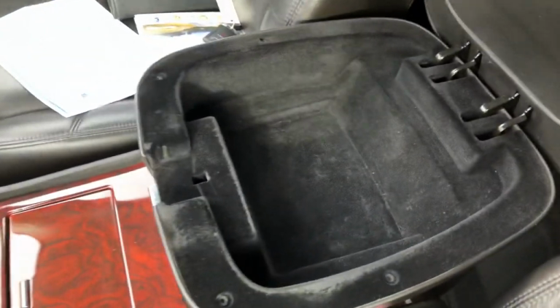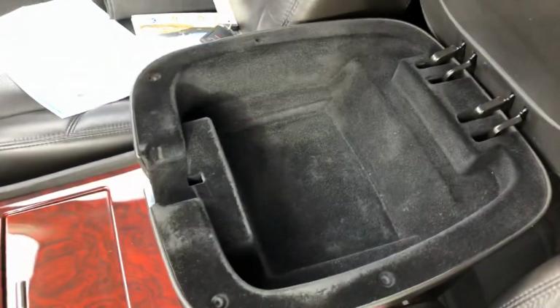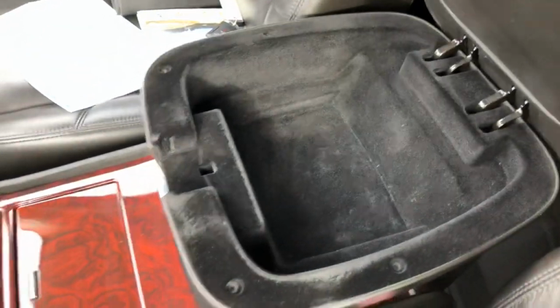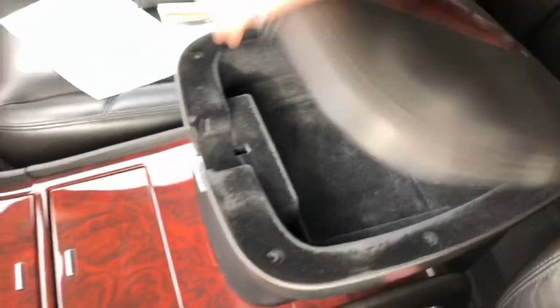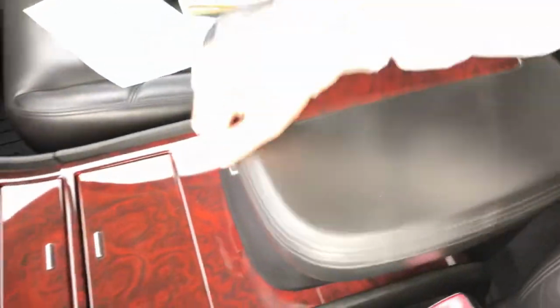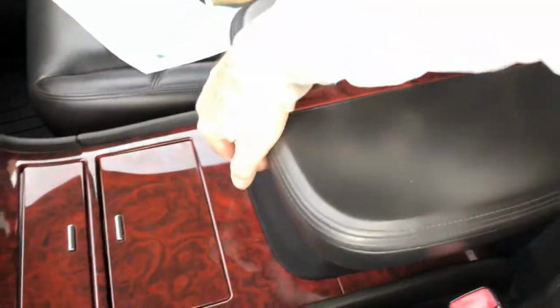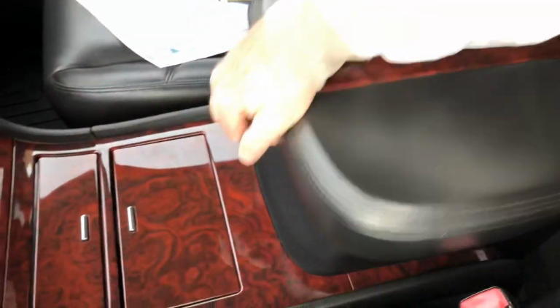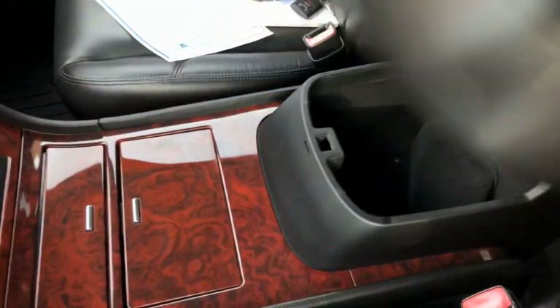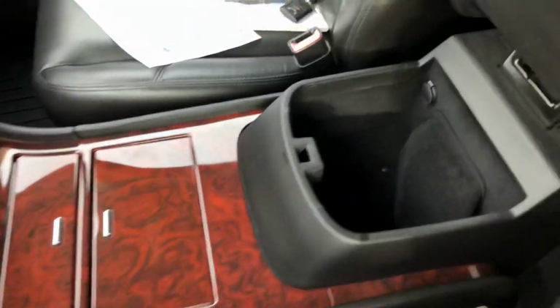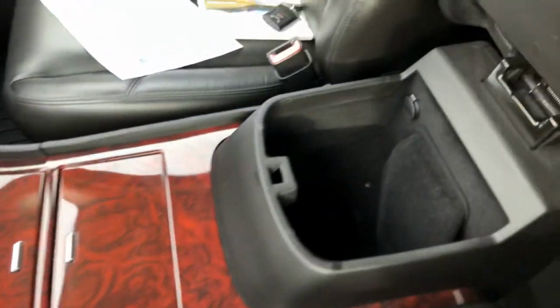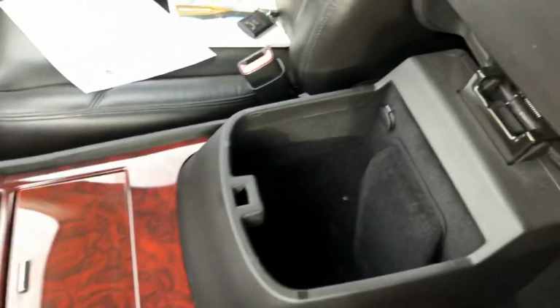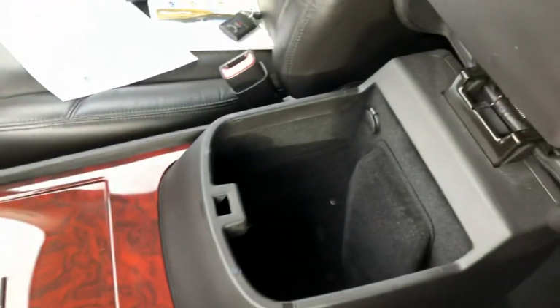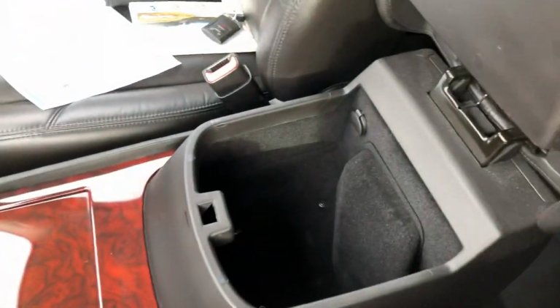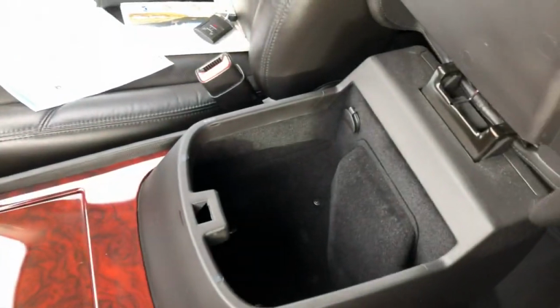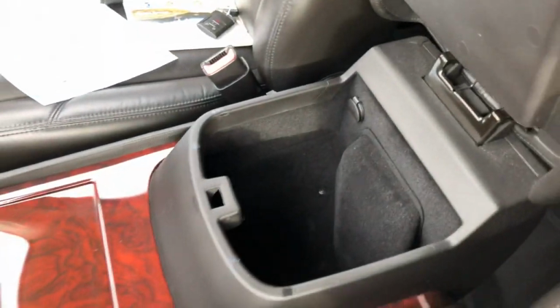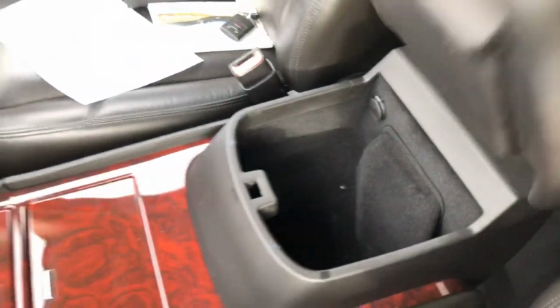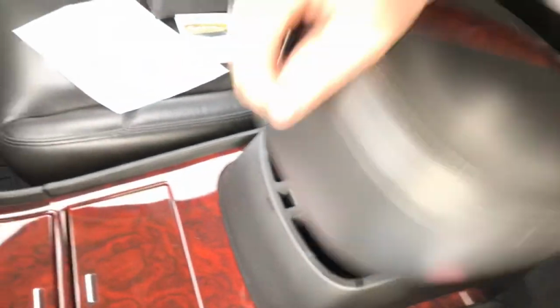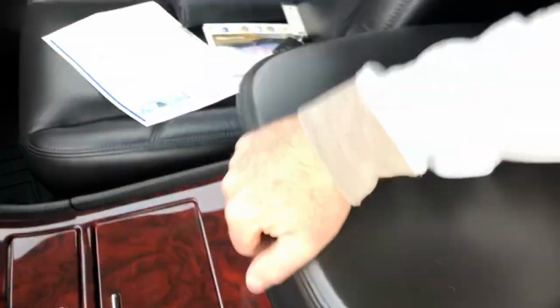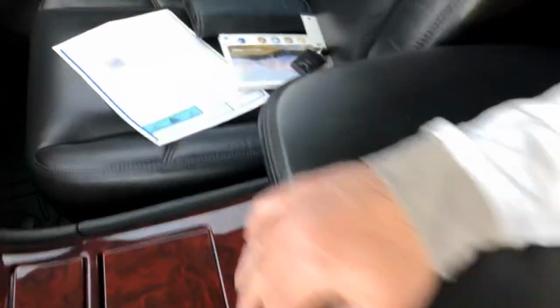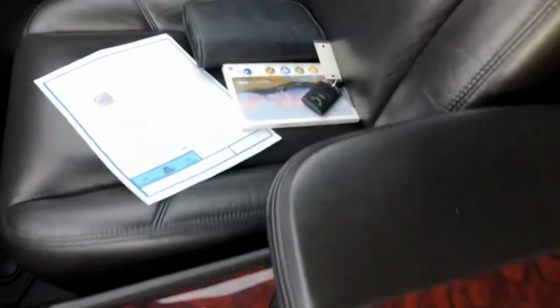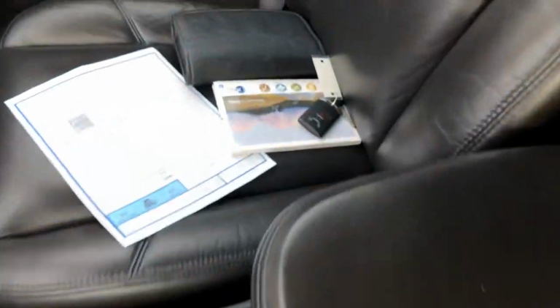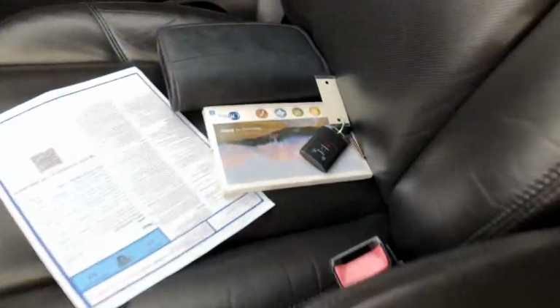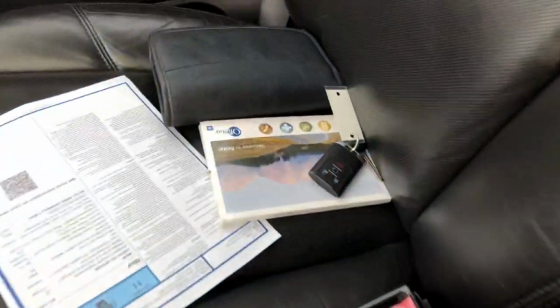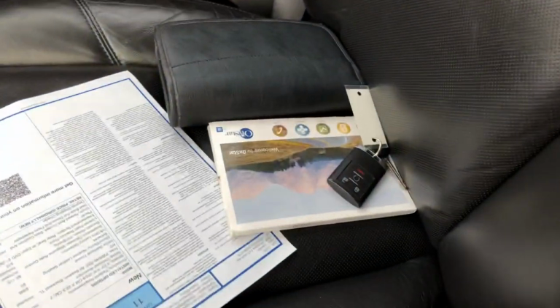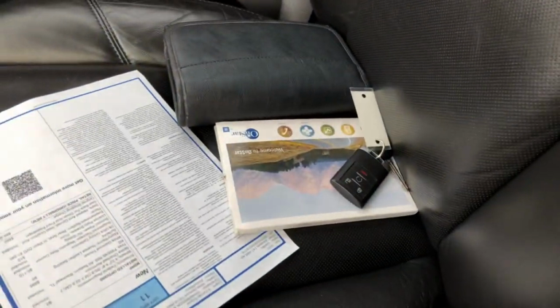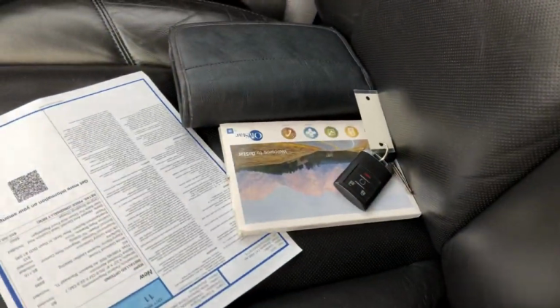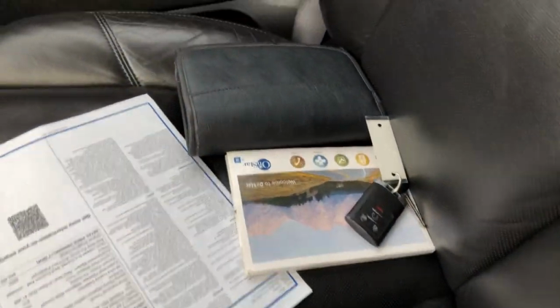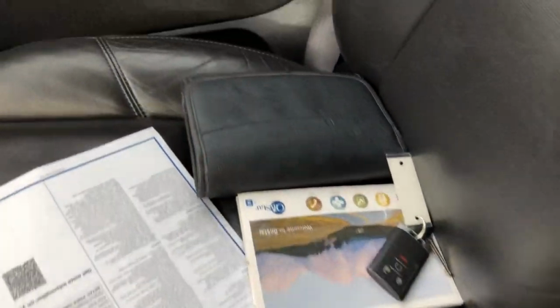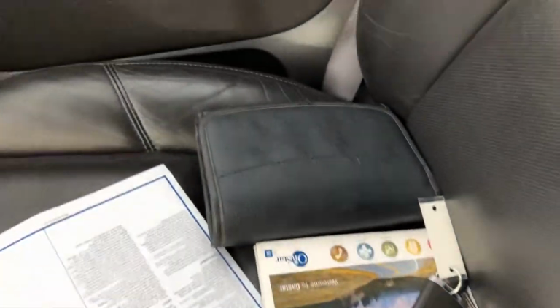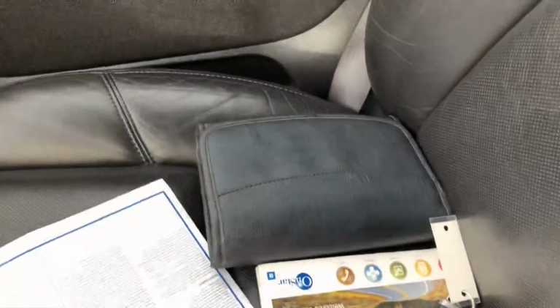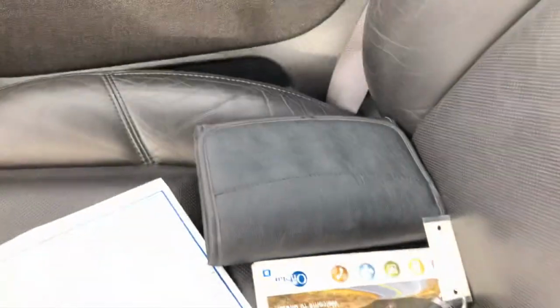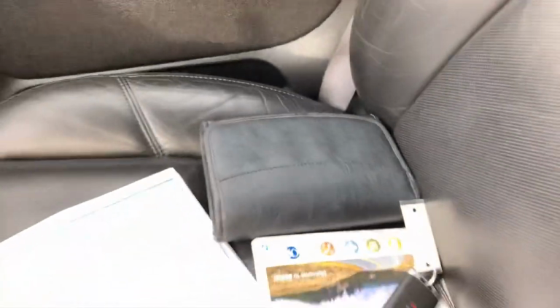There's storage, more storage. I do have the extra key and the owner's manual.